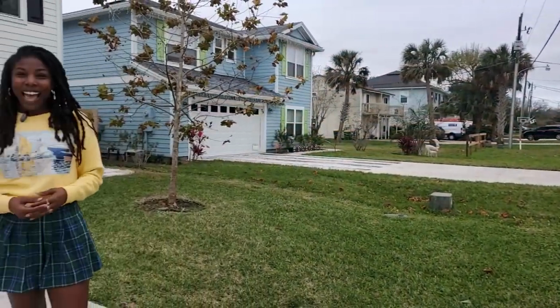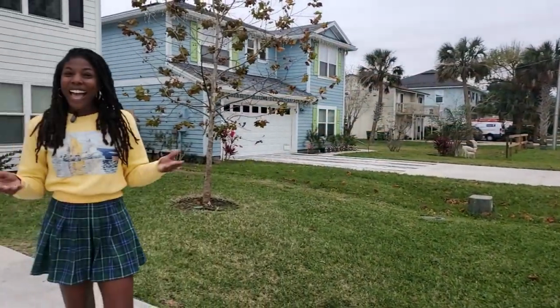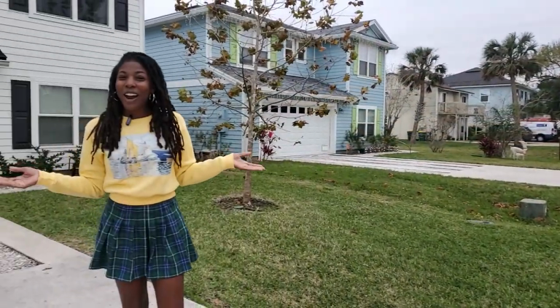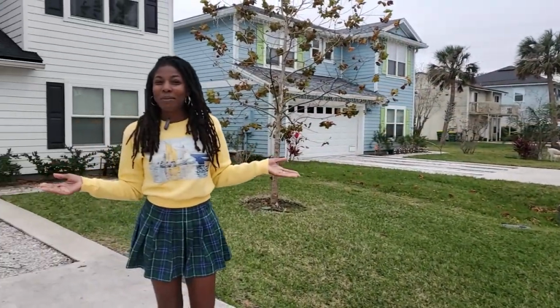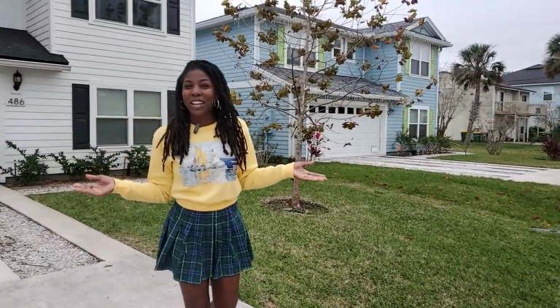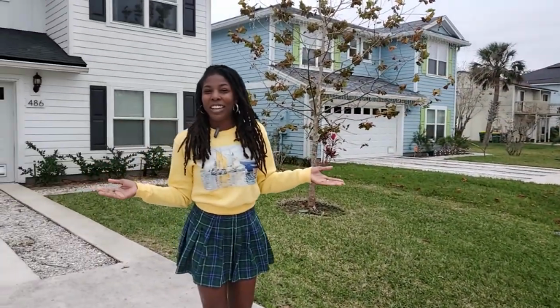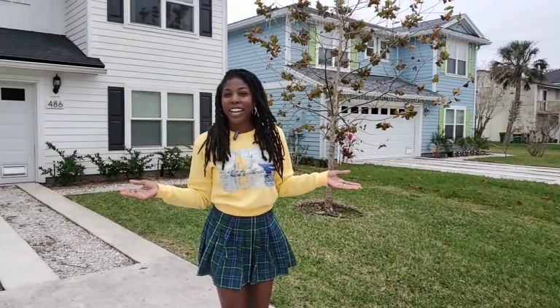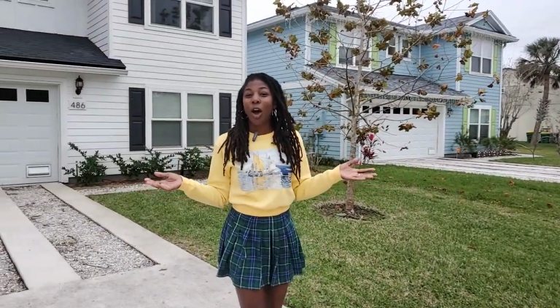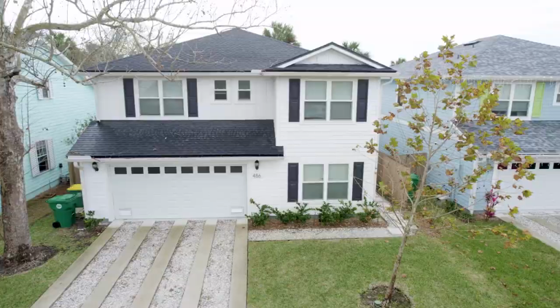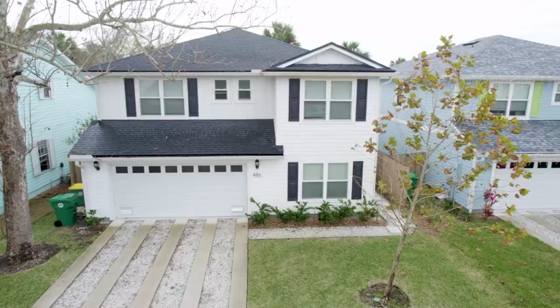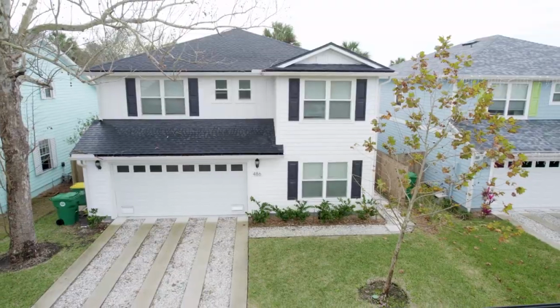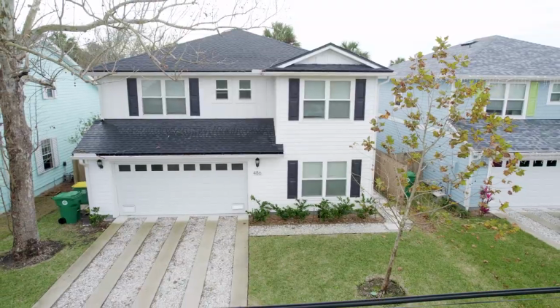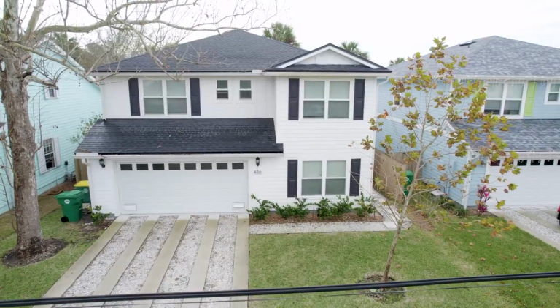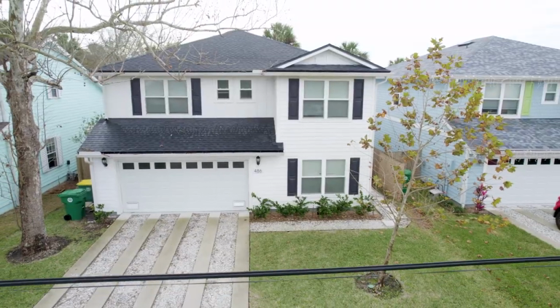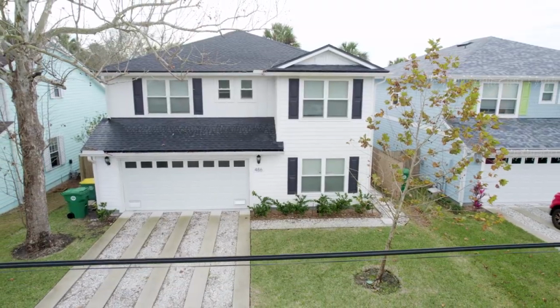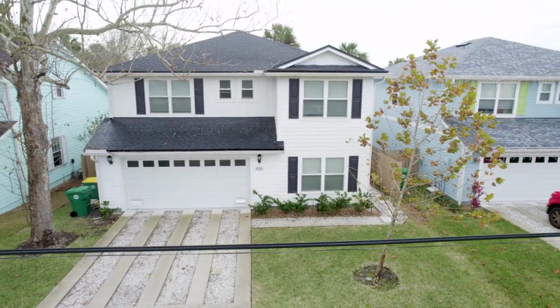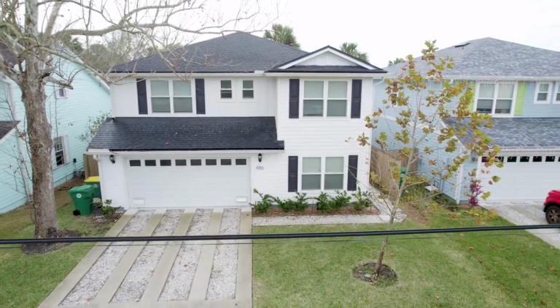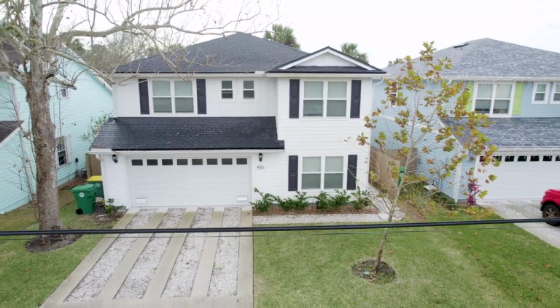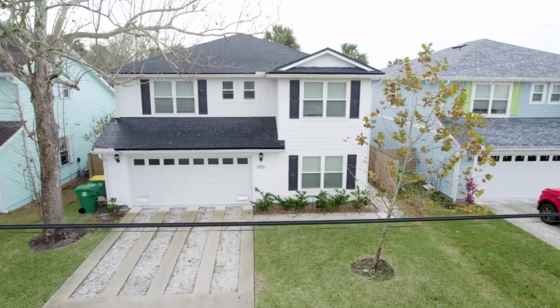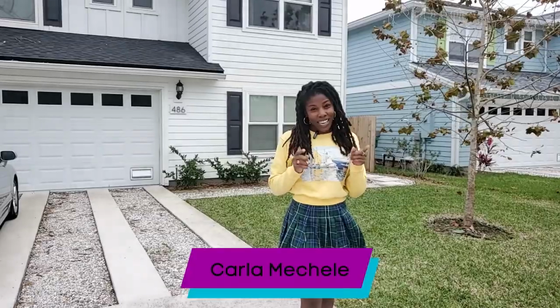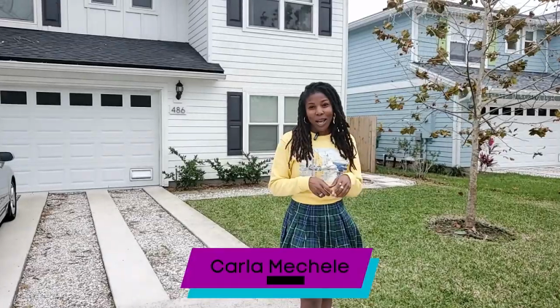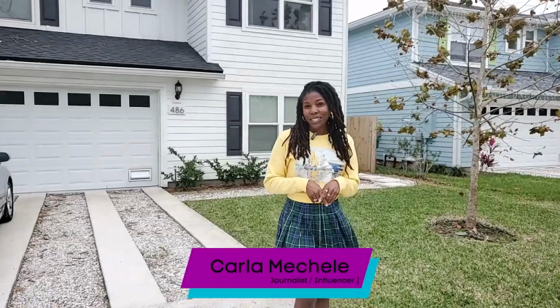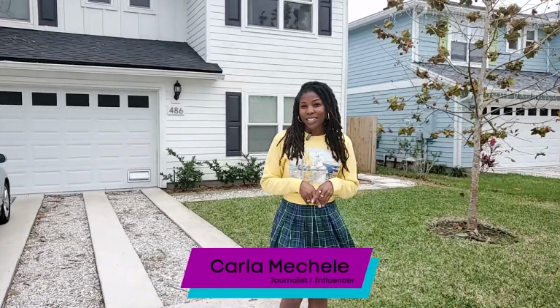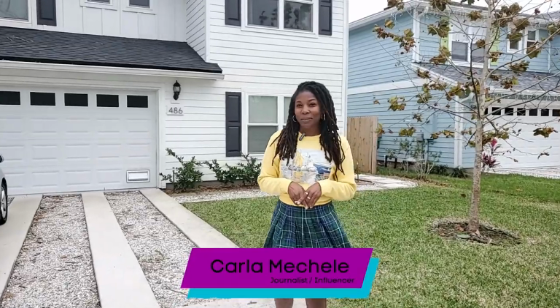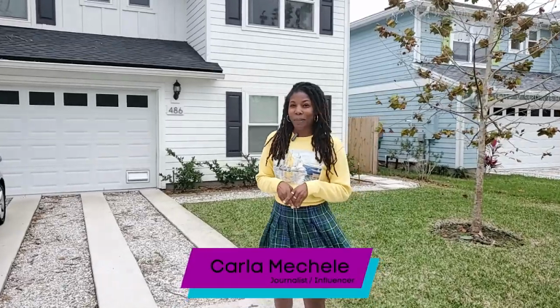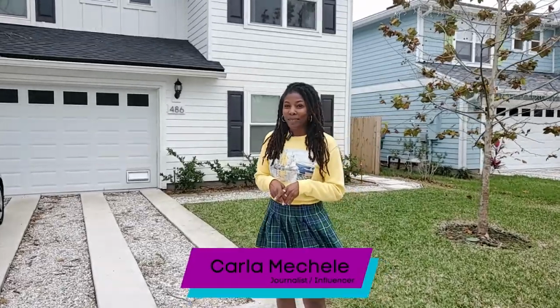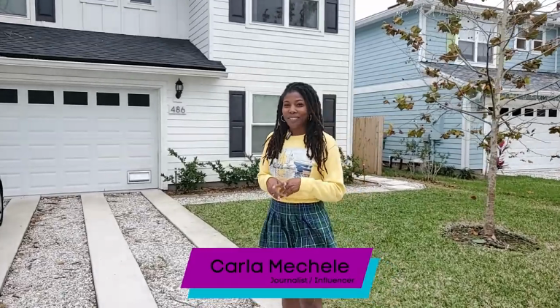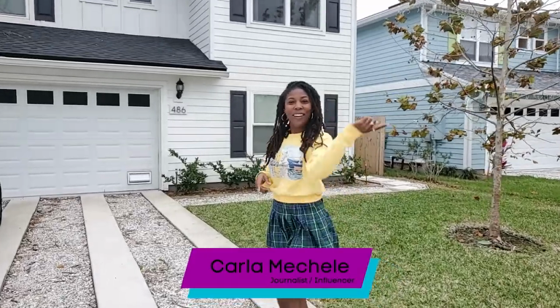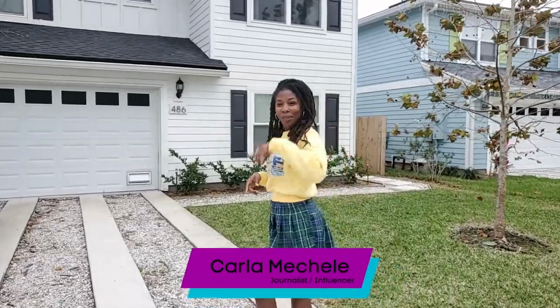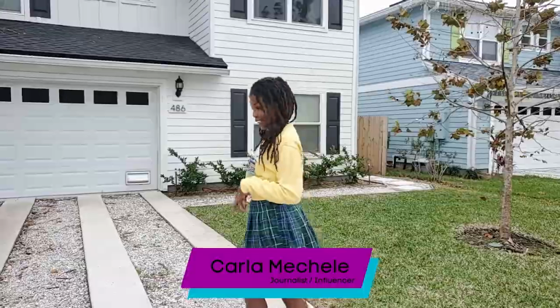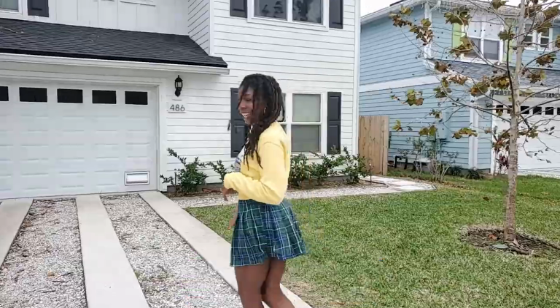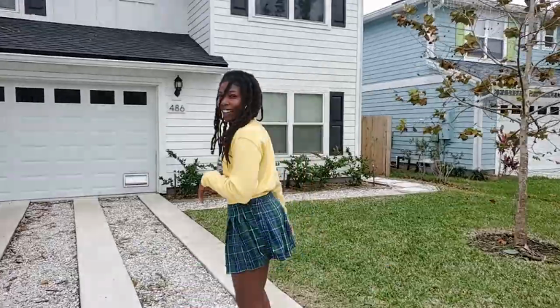Hi, I'm Carla Michelle here at an Obermoon rental in Jacksonville Beach. I'm staying a couple days with my mom. Come on, follow me. Let's check it out.